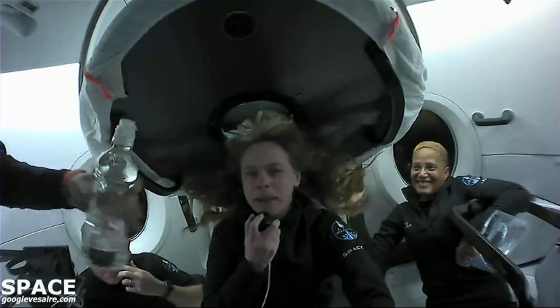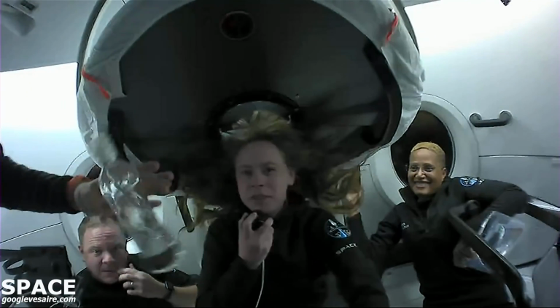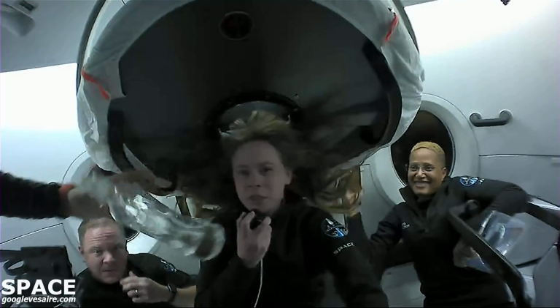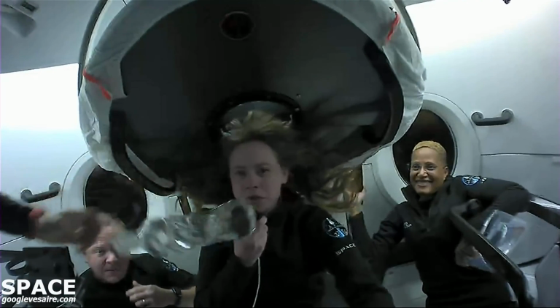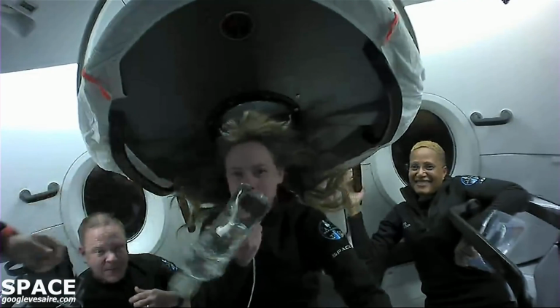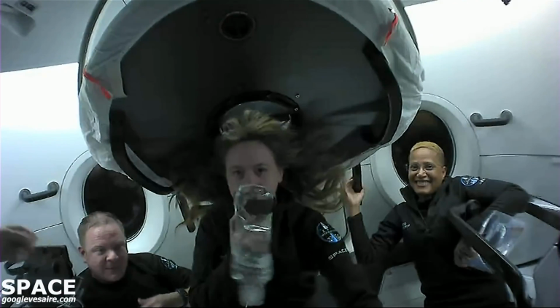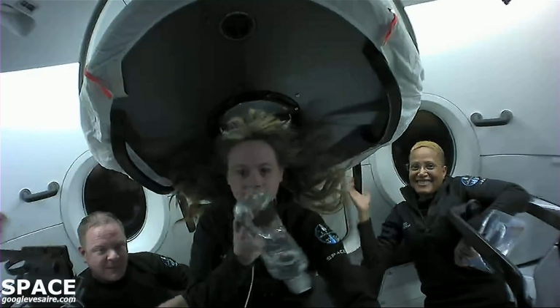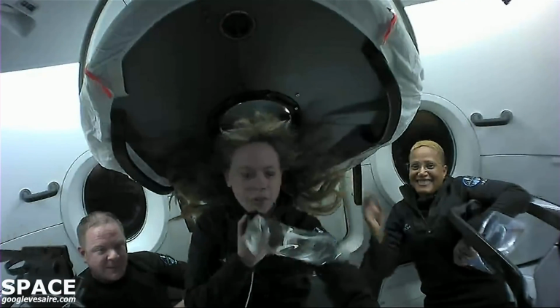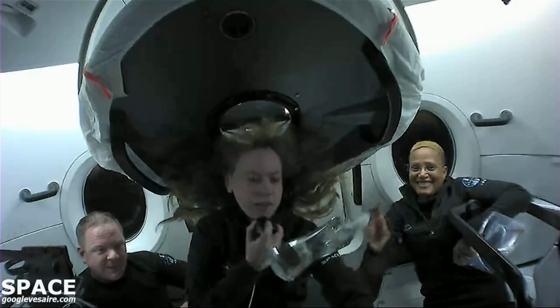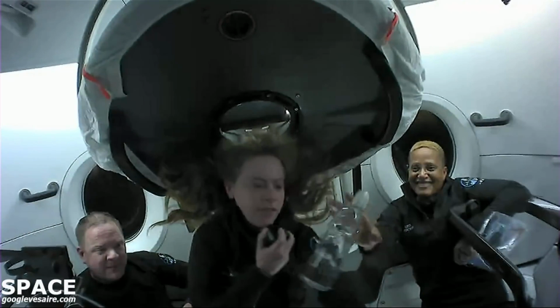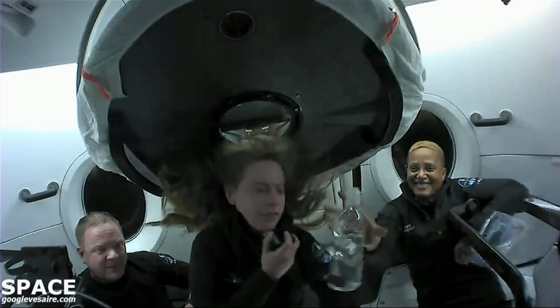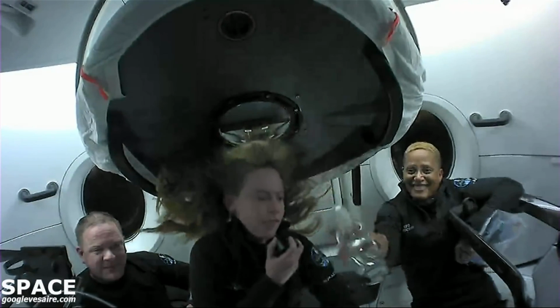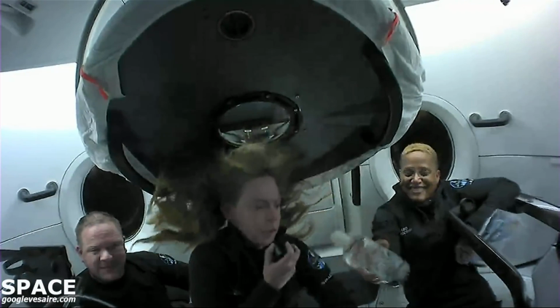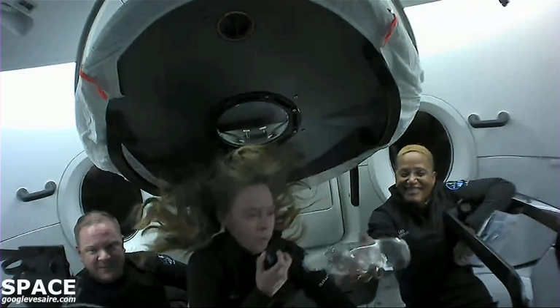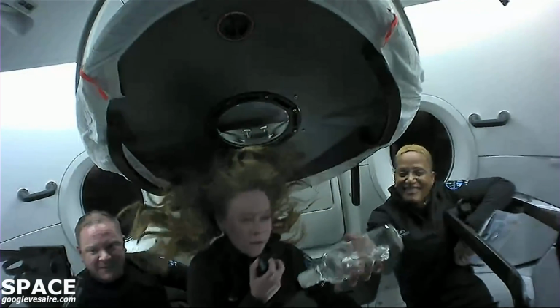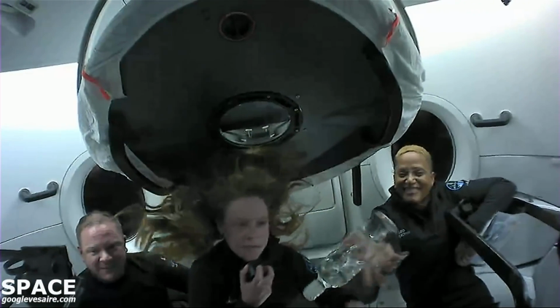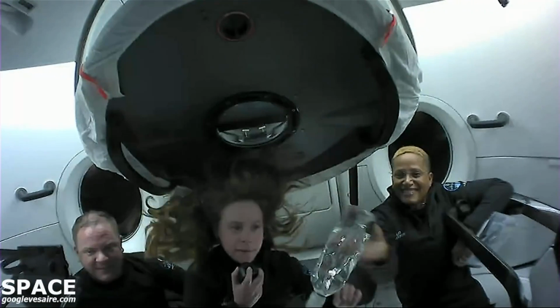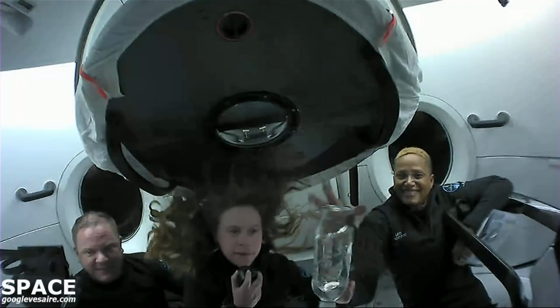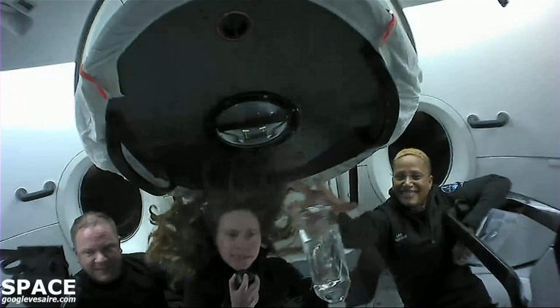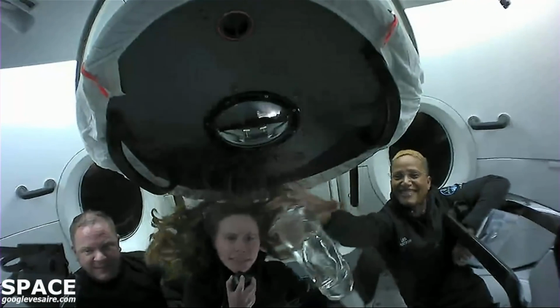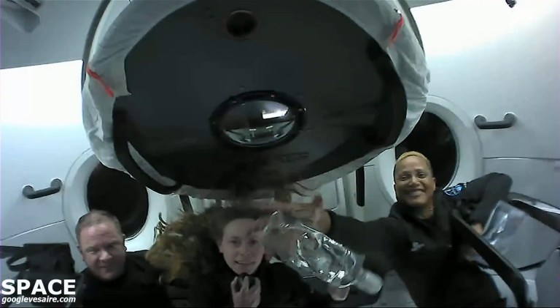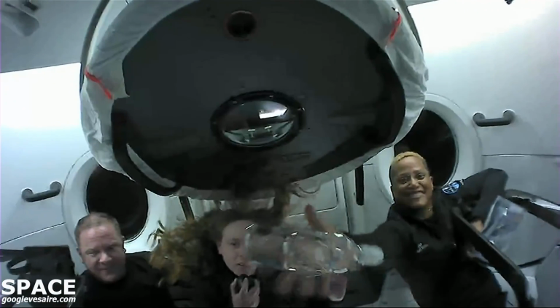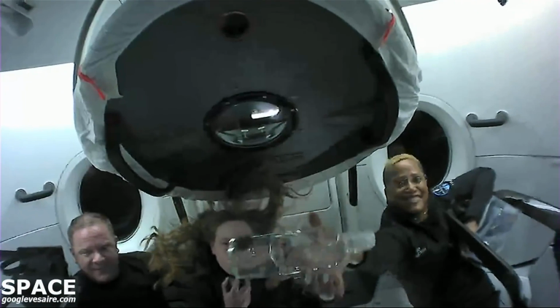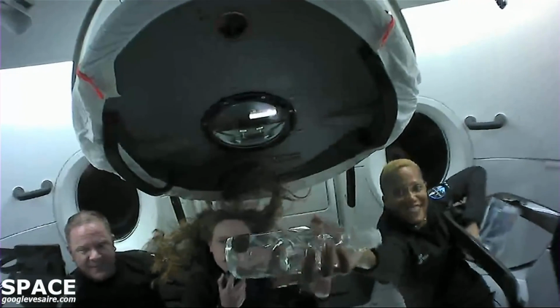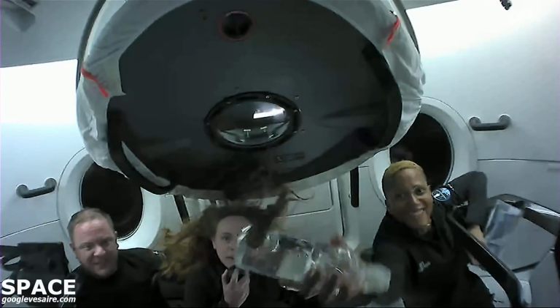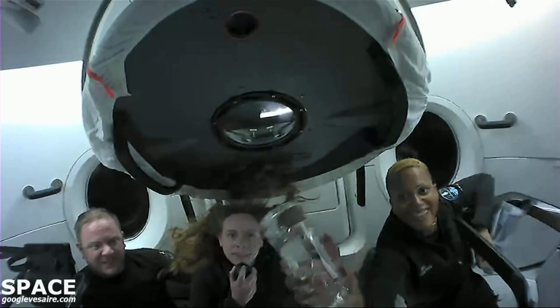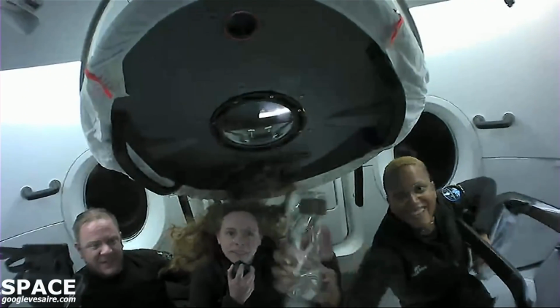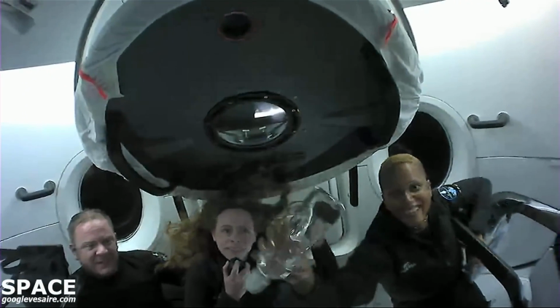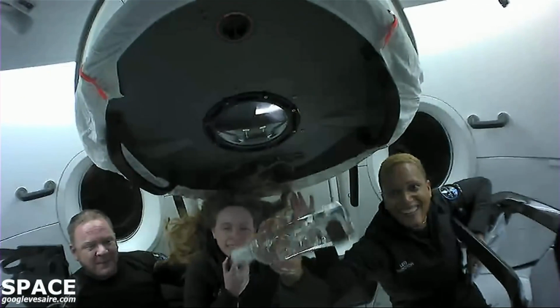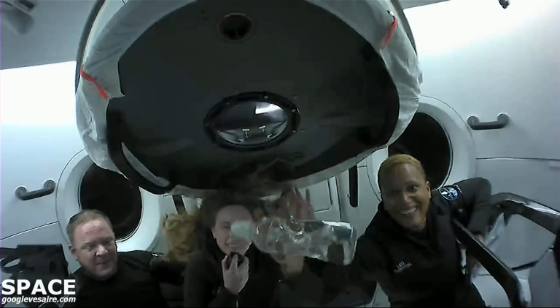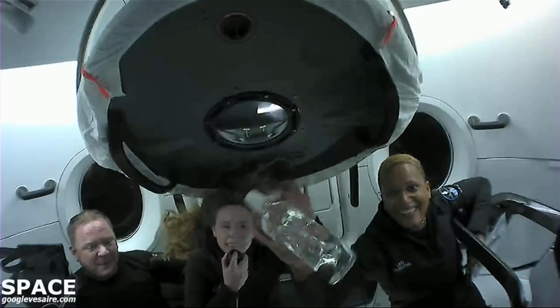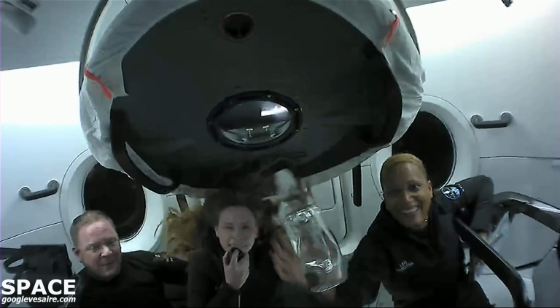We have to show off some more zero-gravity — look how the water spins through this bottle.